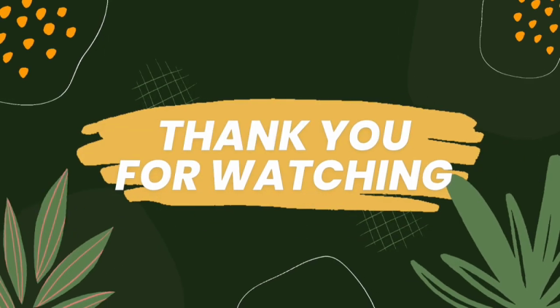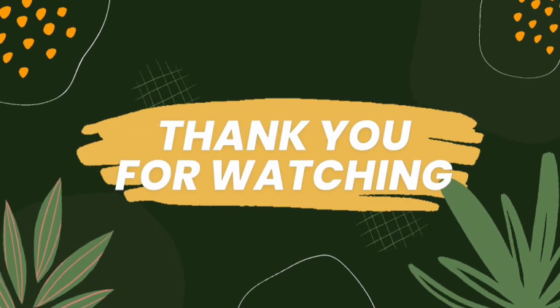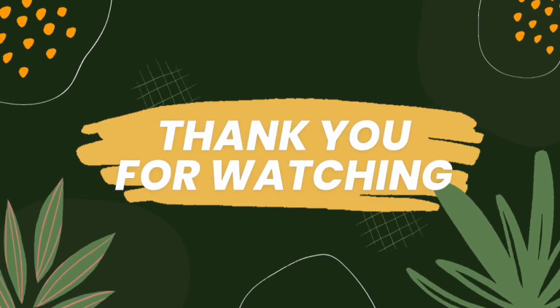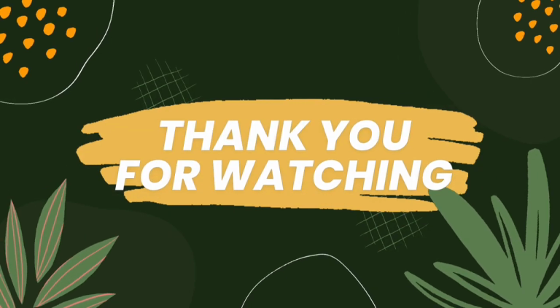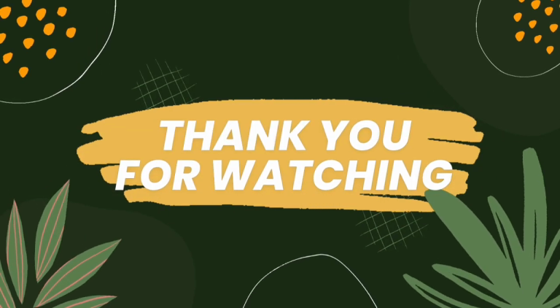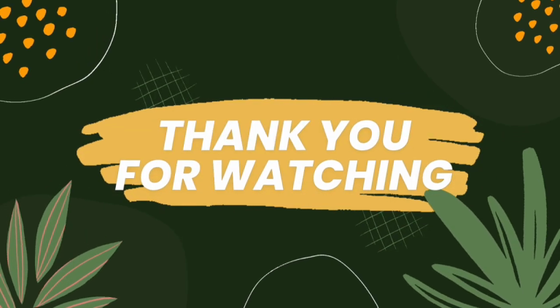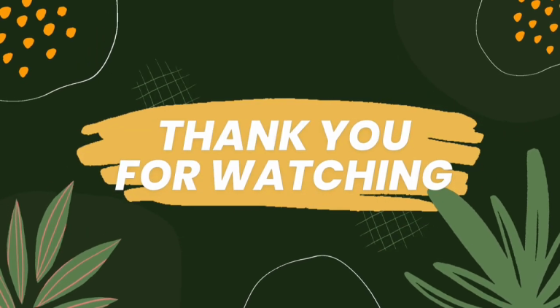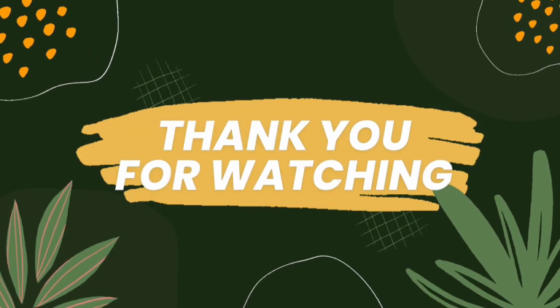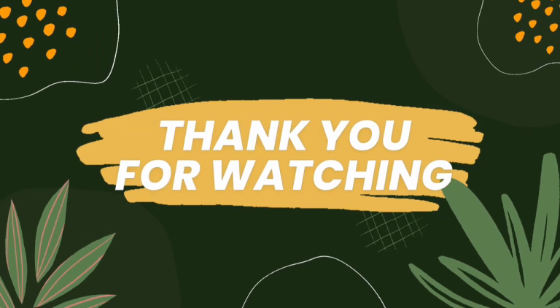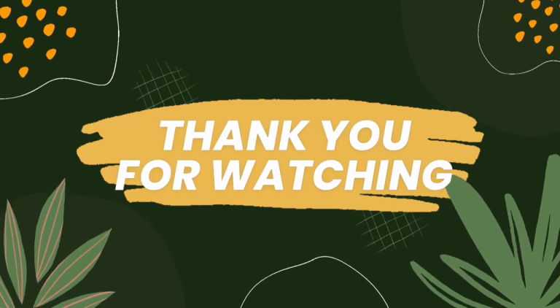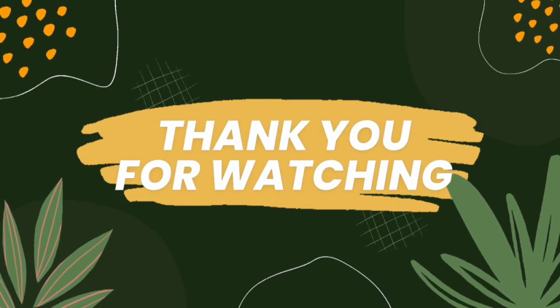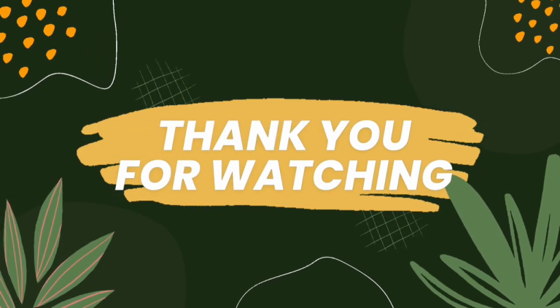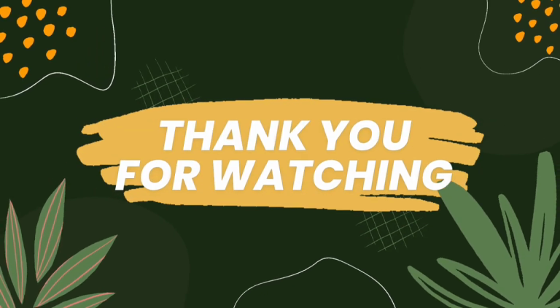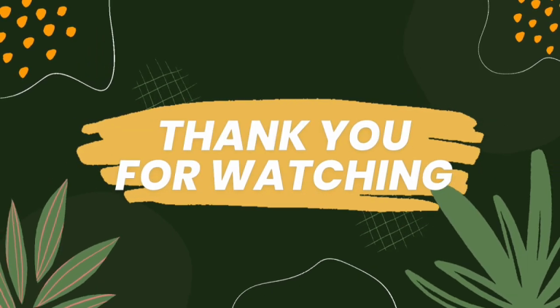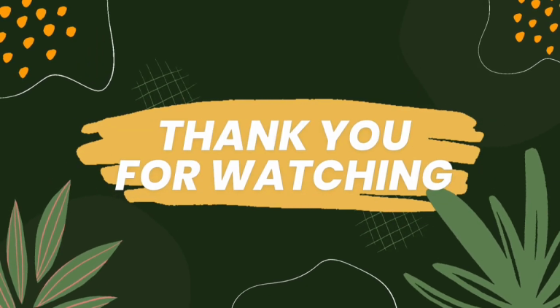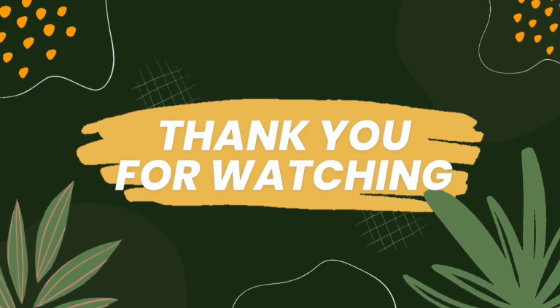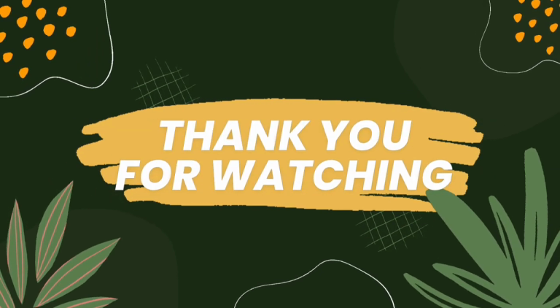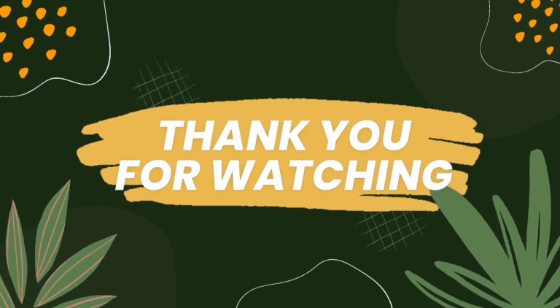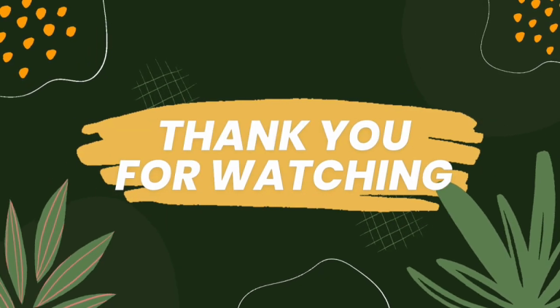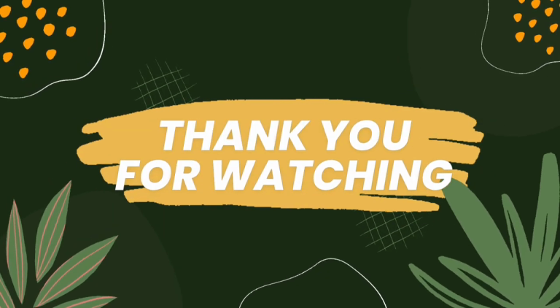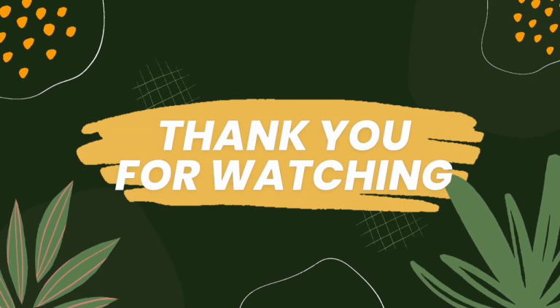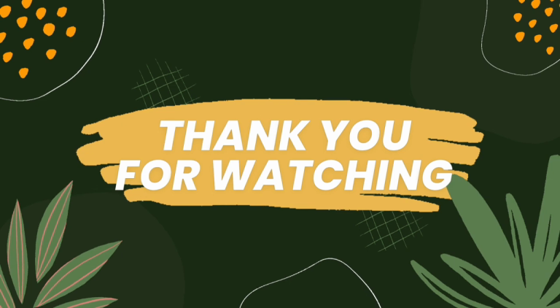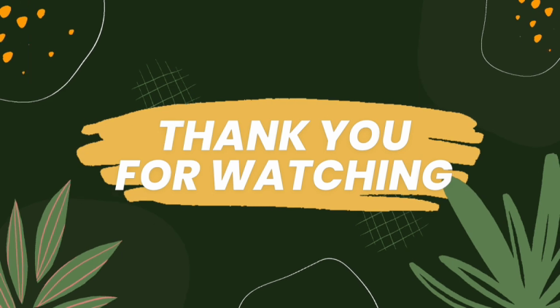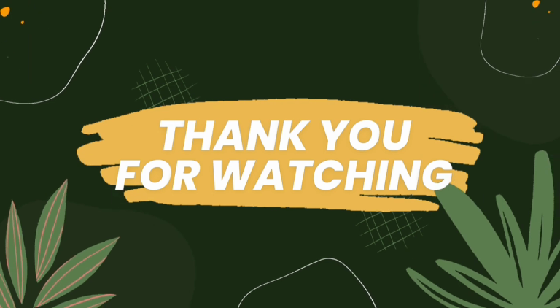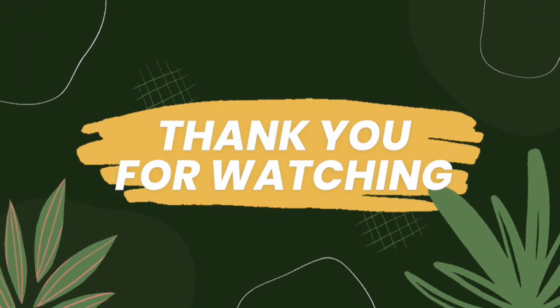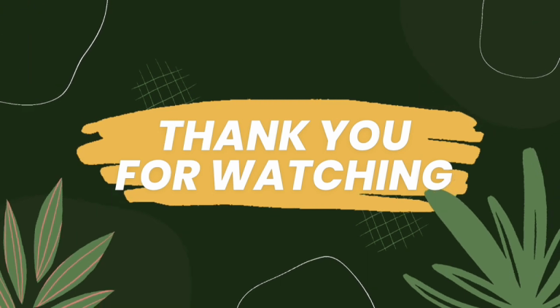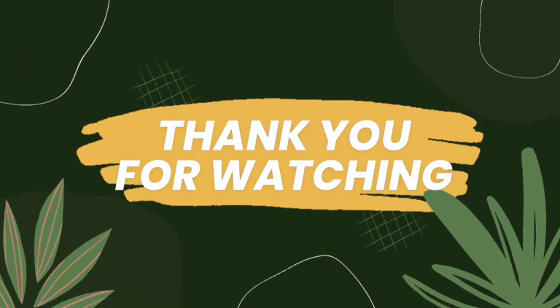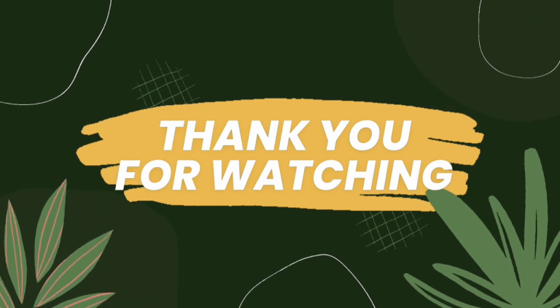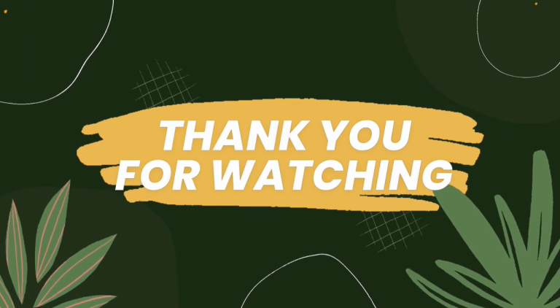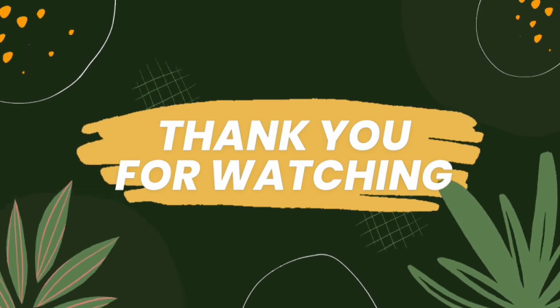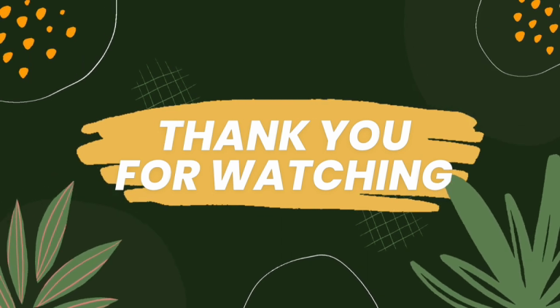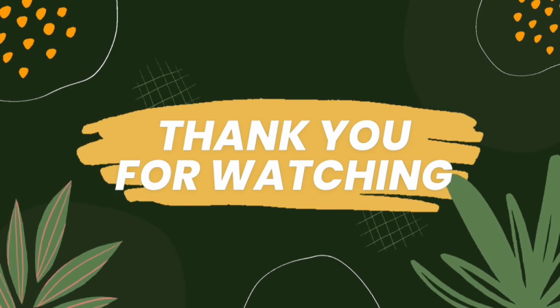Thank you for watching. If this video helps you for your exam, then keep watching, subscribe, share, and like.